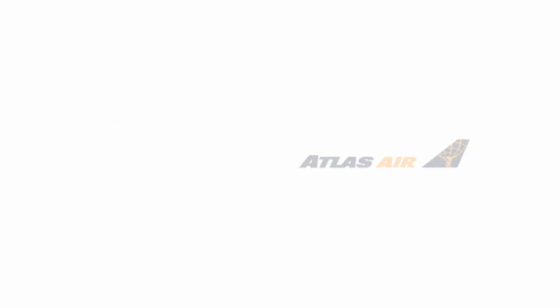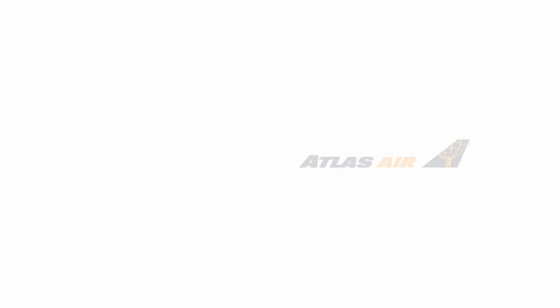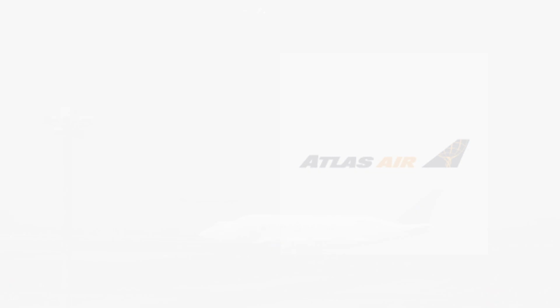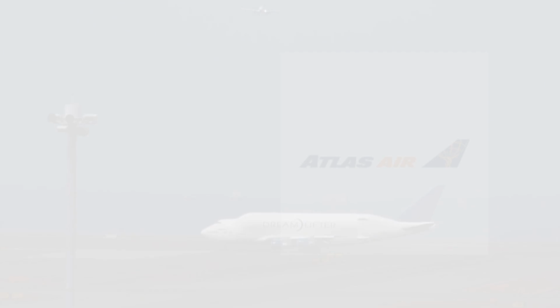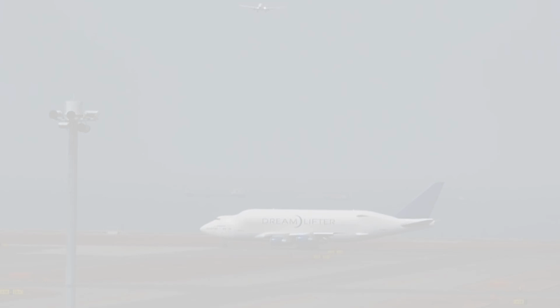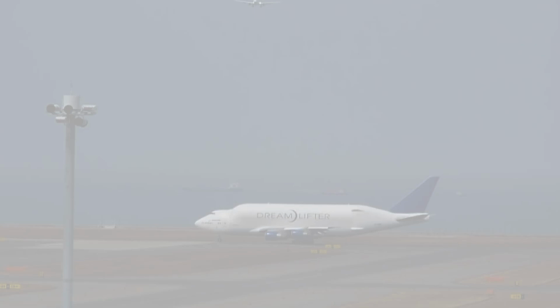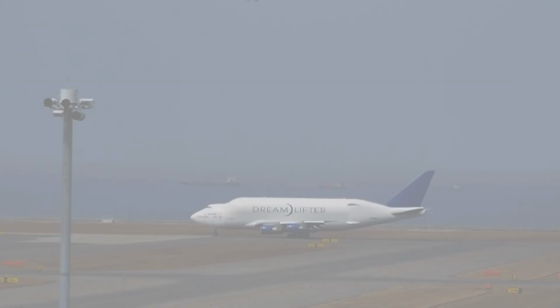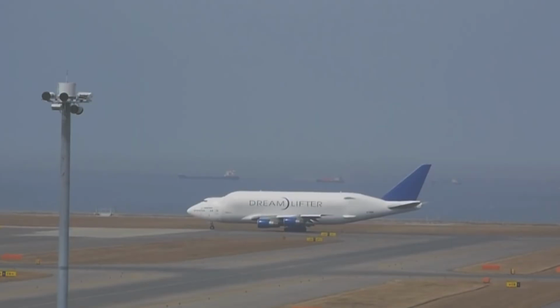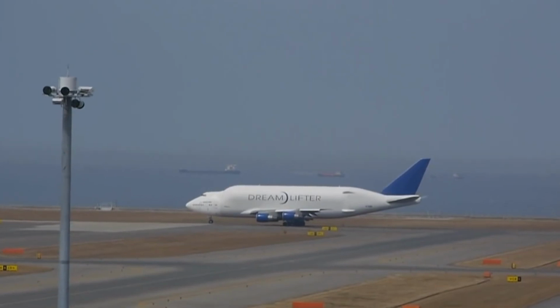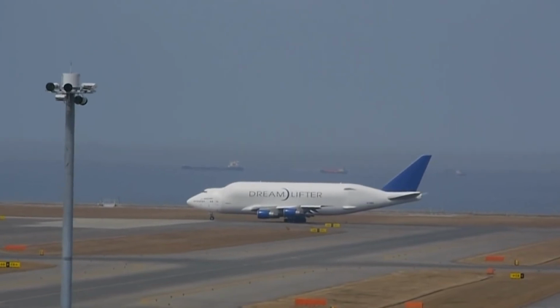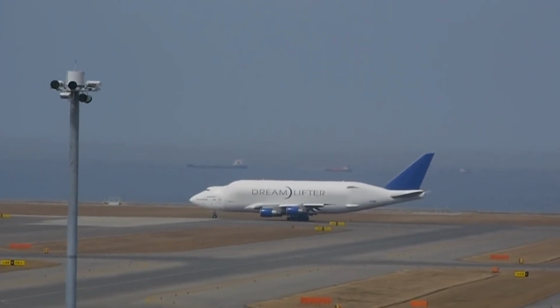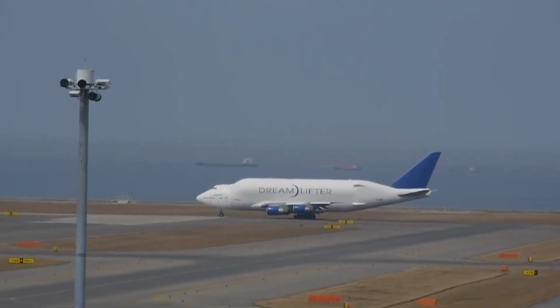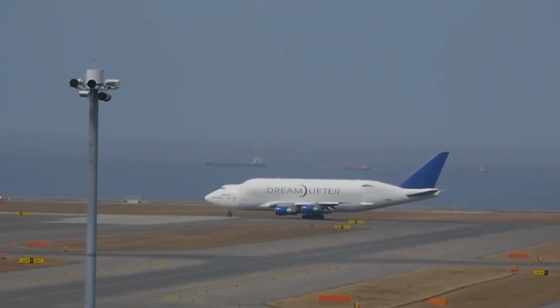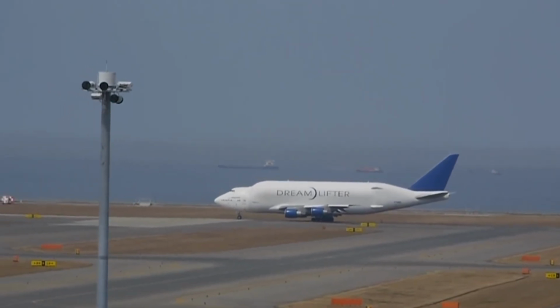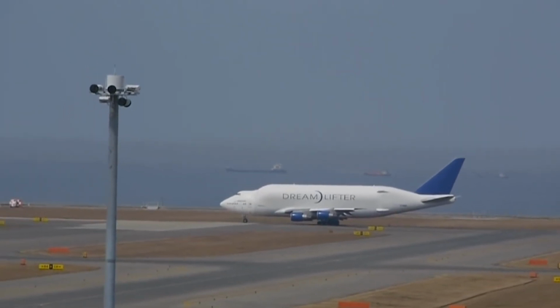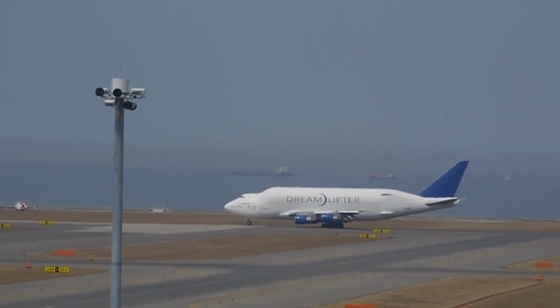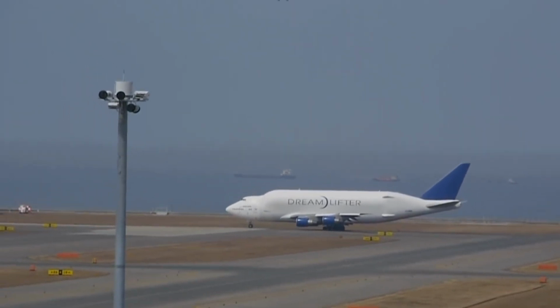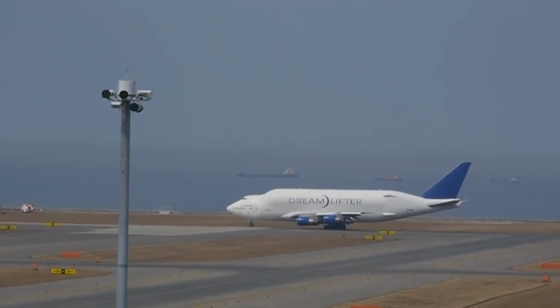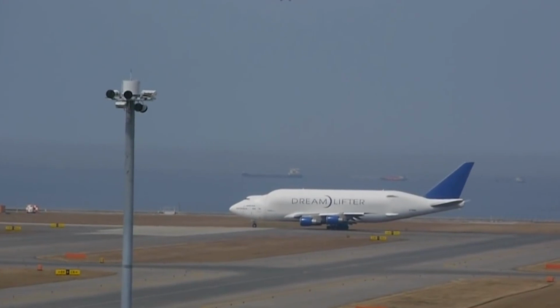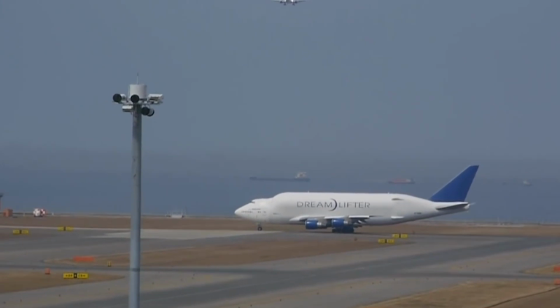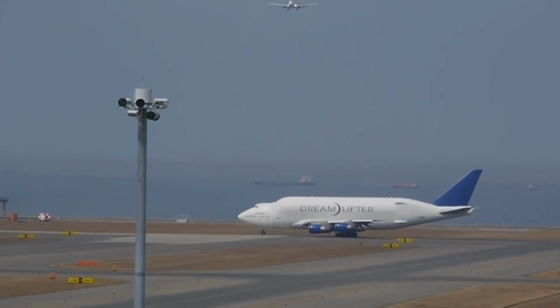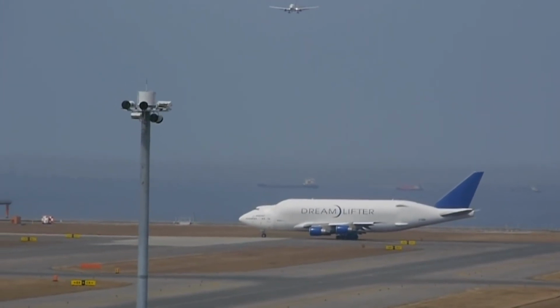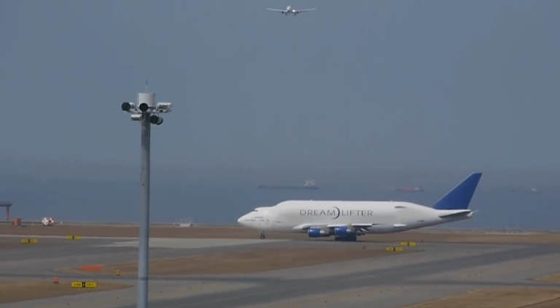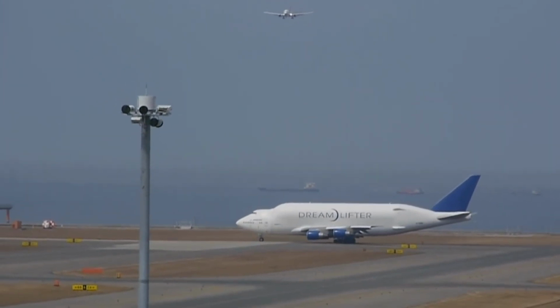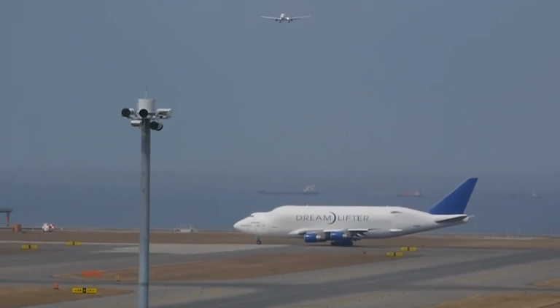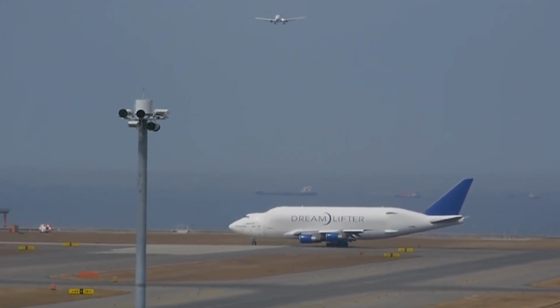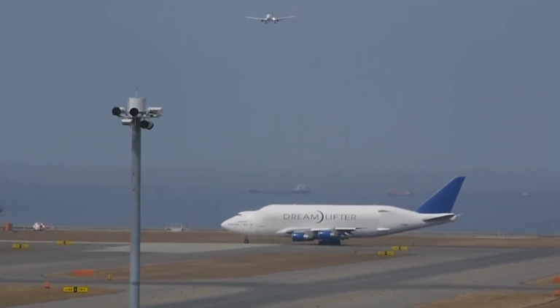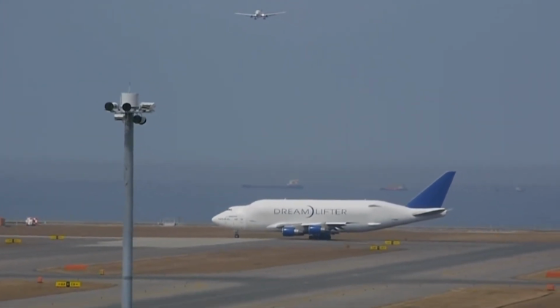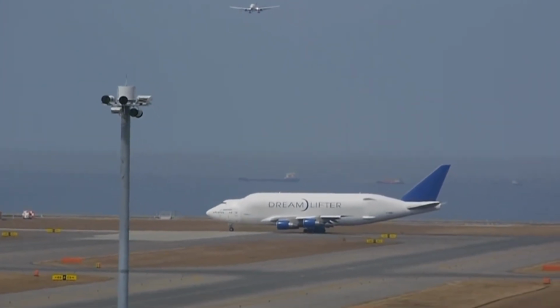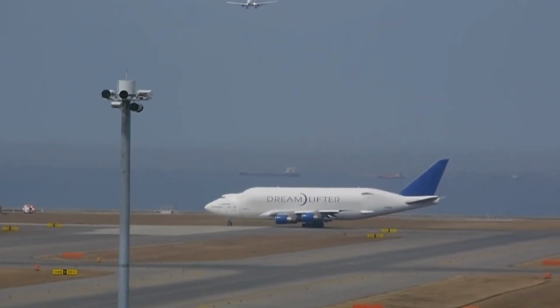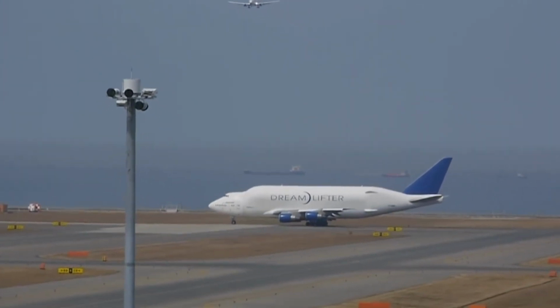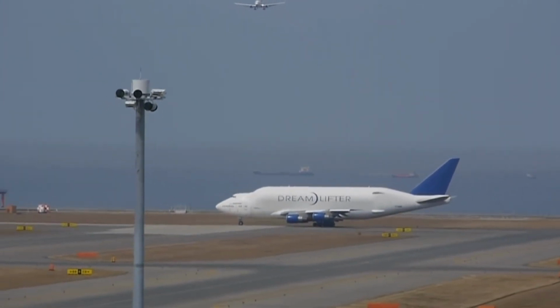By mid-2008, the third Dreamlifter began operating, and the fourth Dreamlifter came into service in 2010.